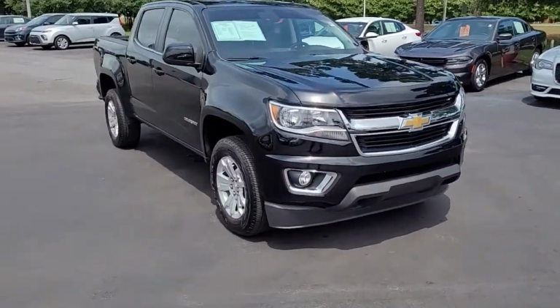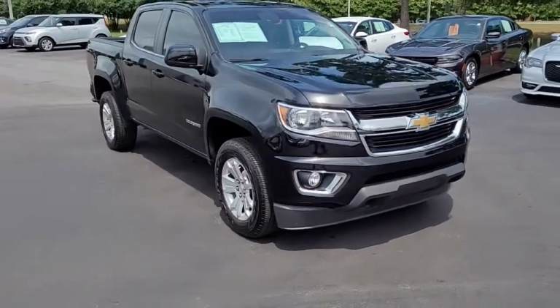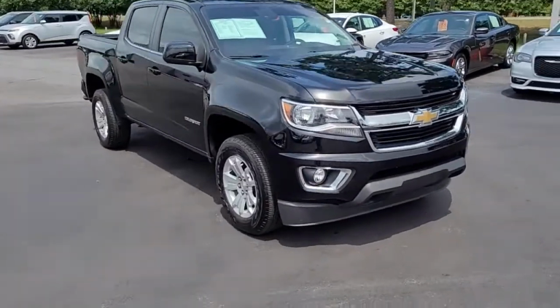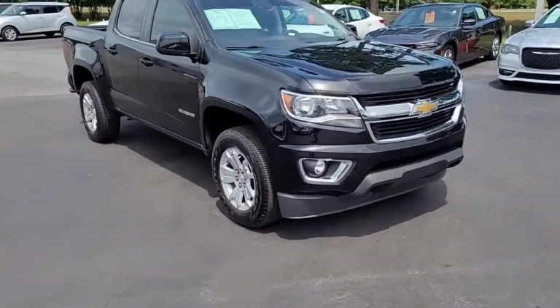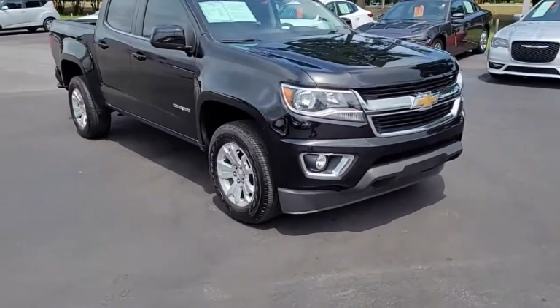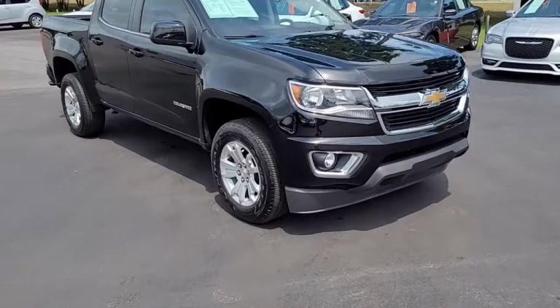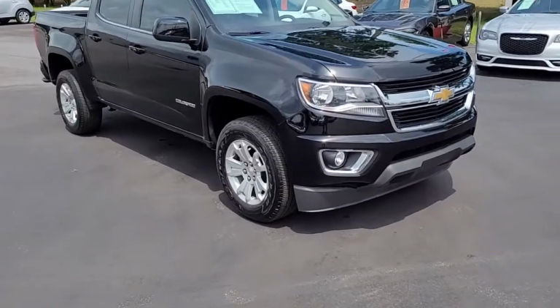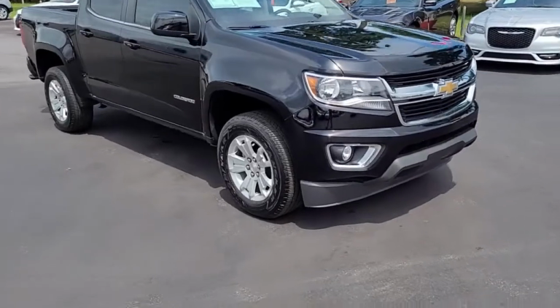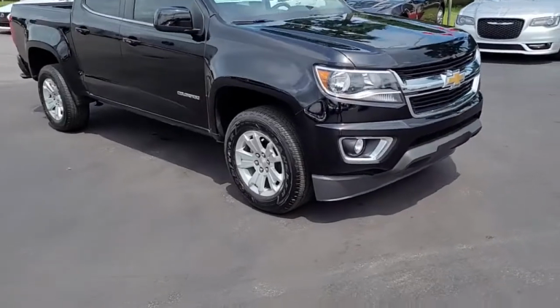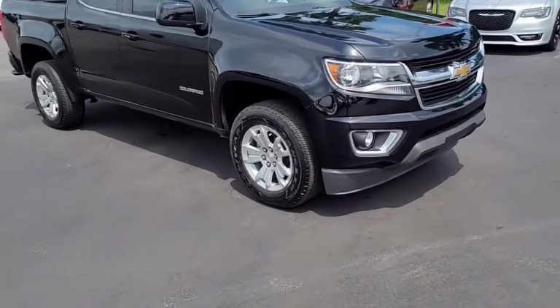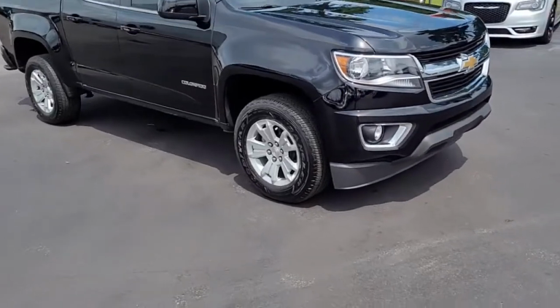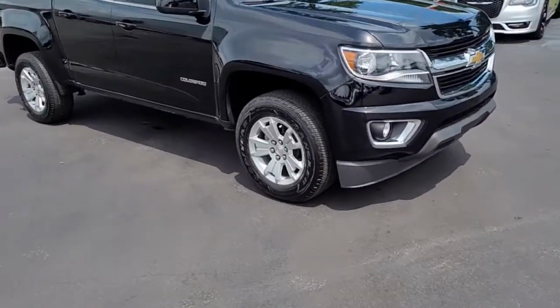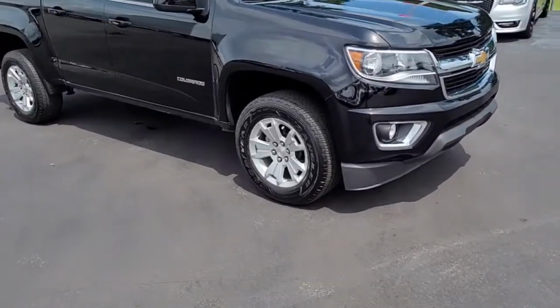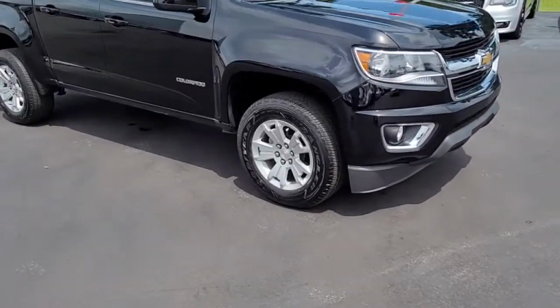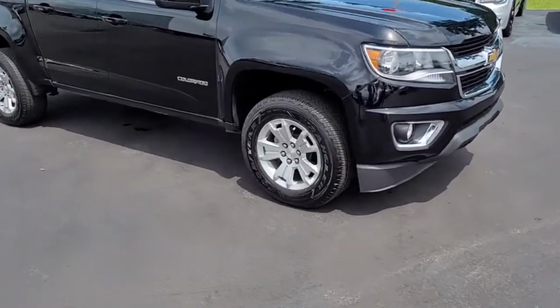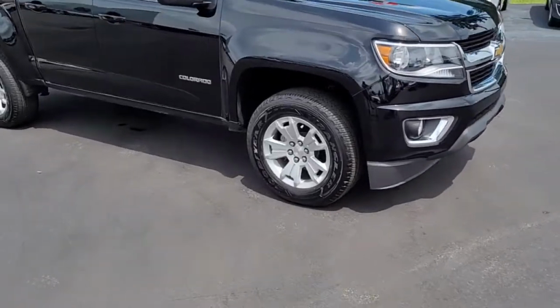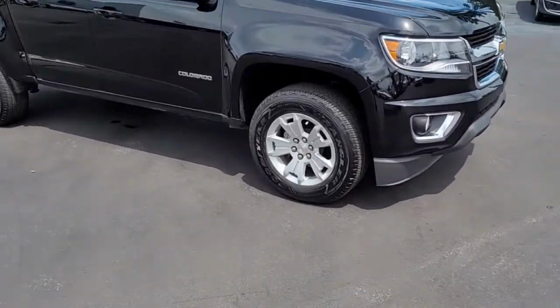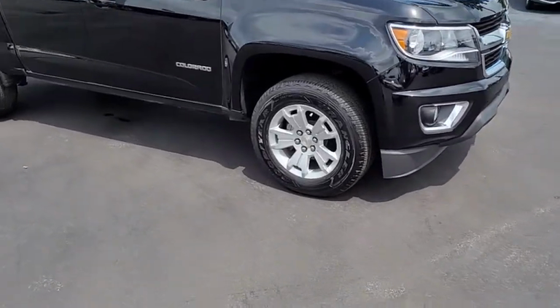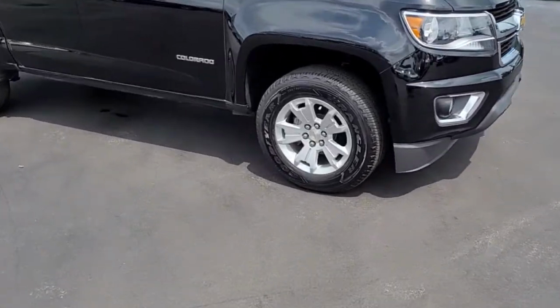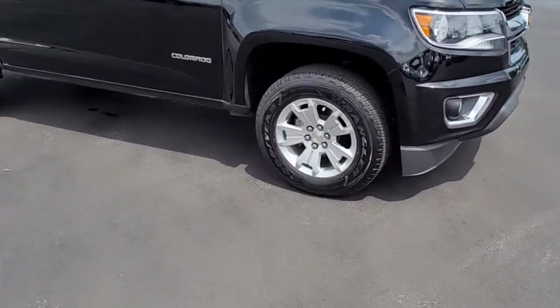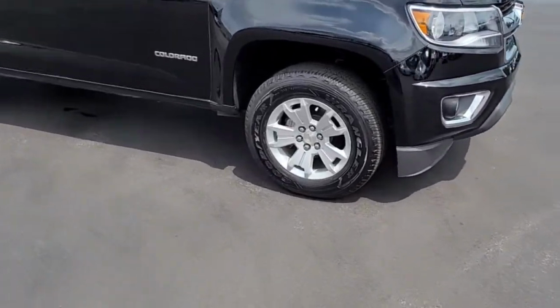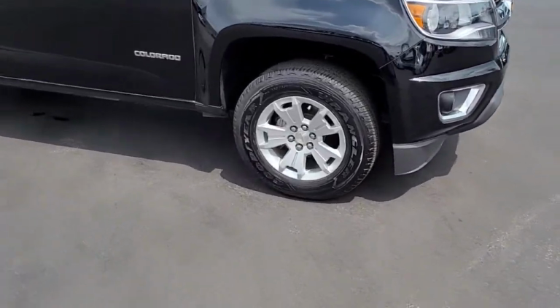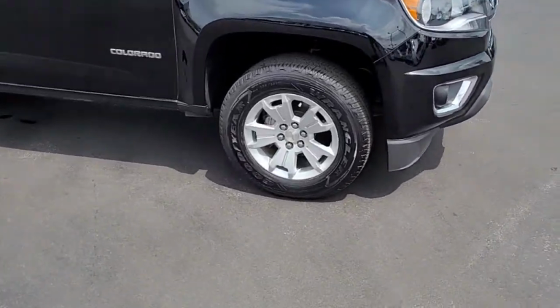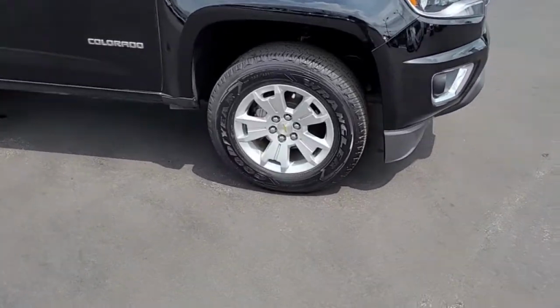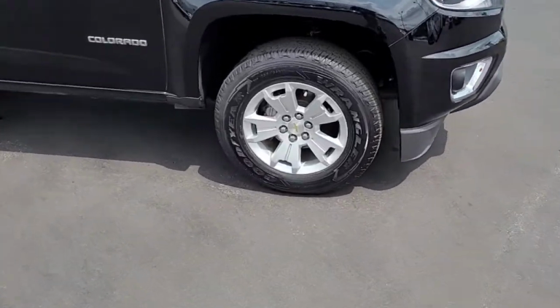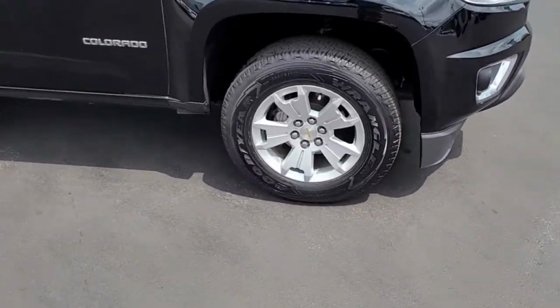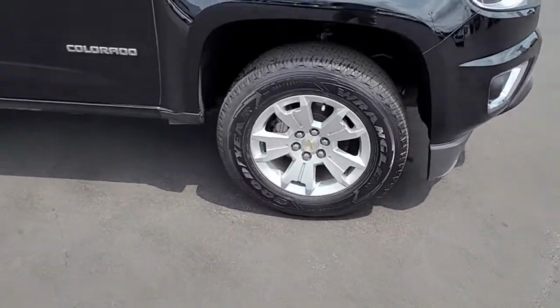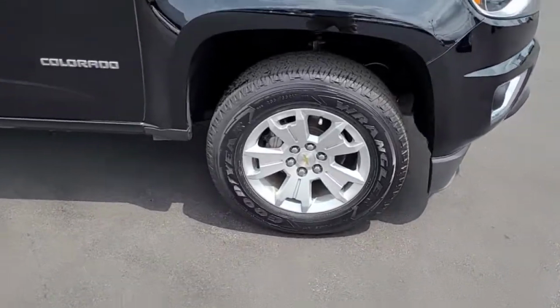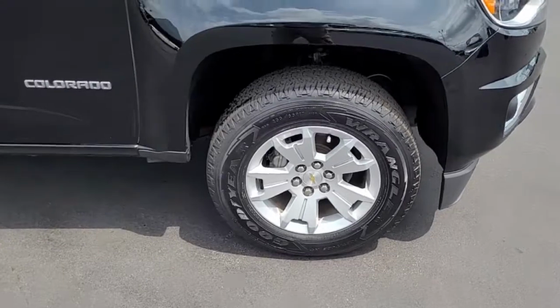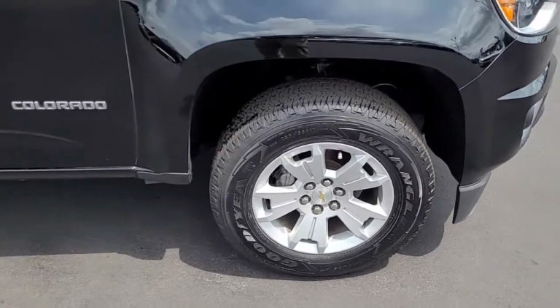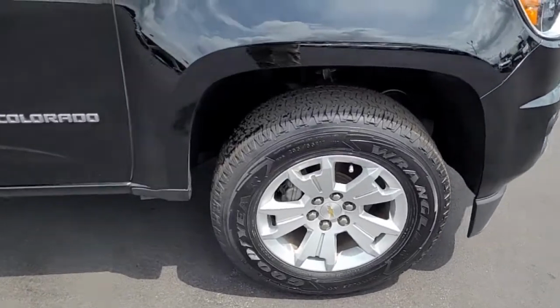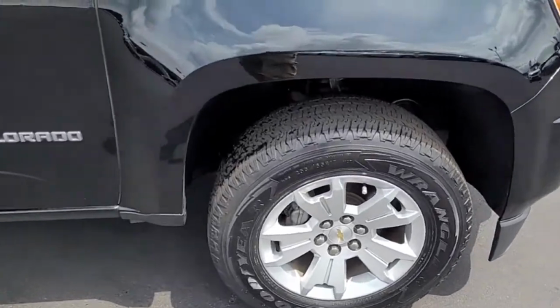I want to walk around this vehicle and let you get a good look at it — lets you see the styling, lets you see what it has to offer and the condition that it's in.